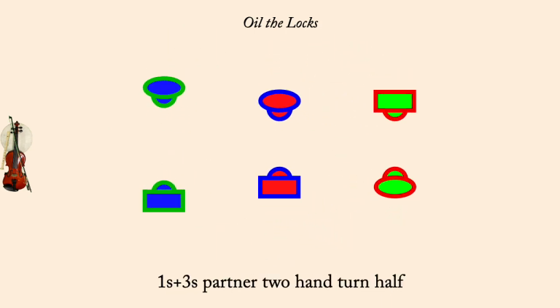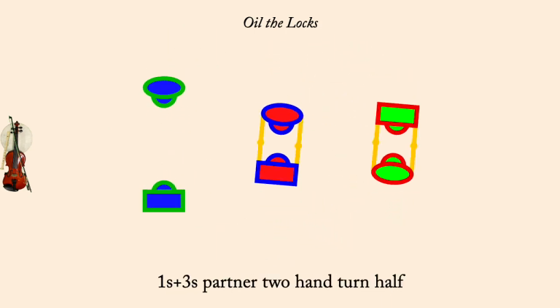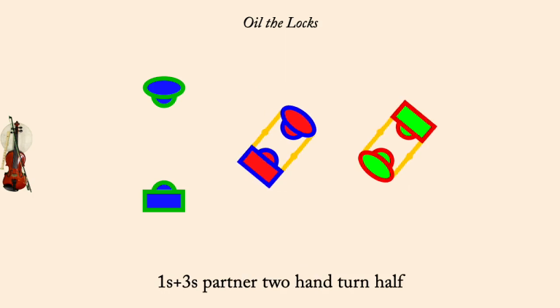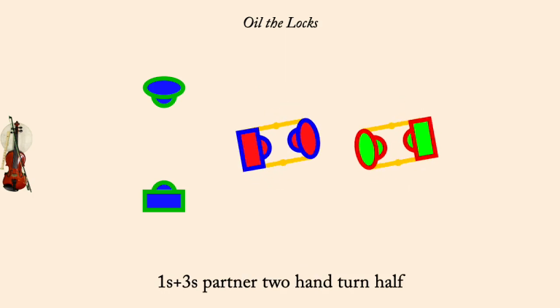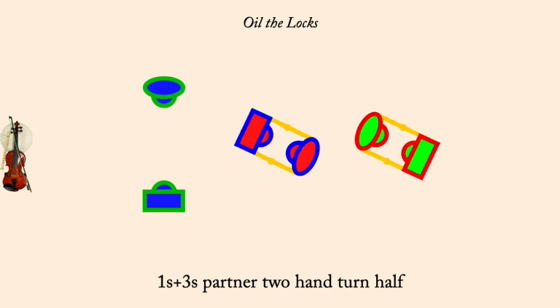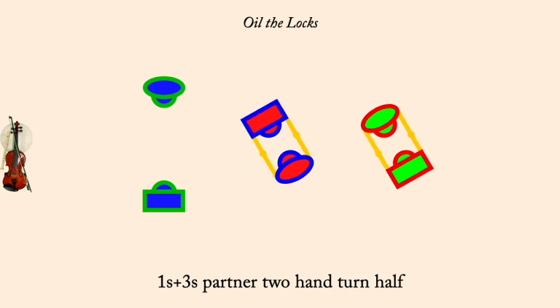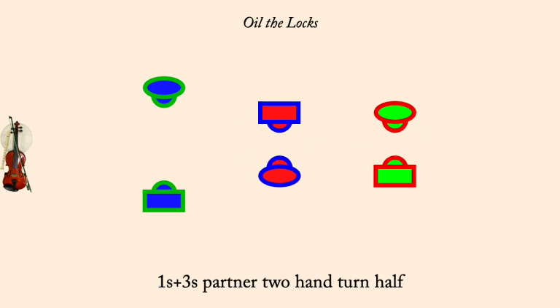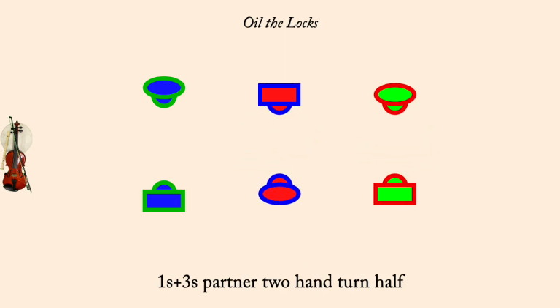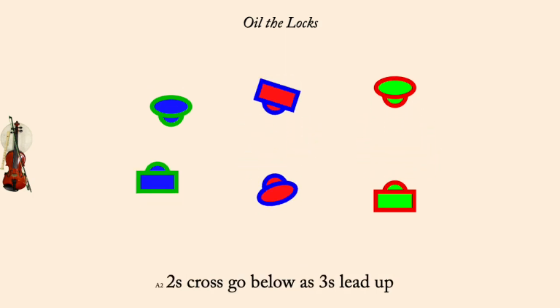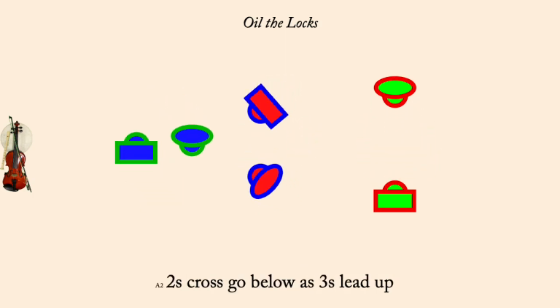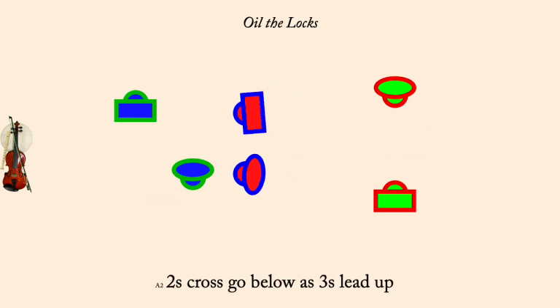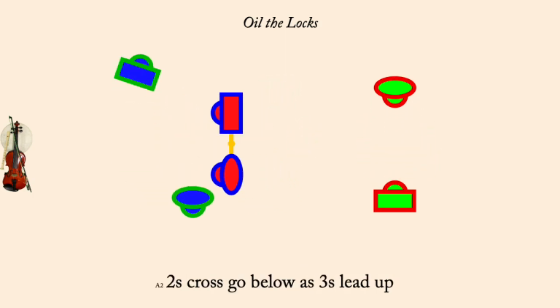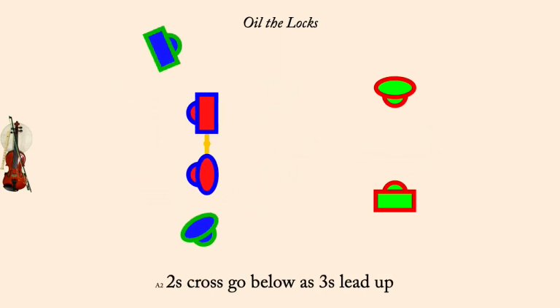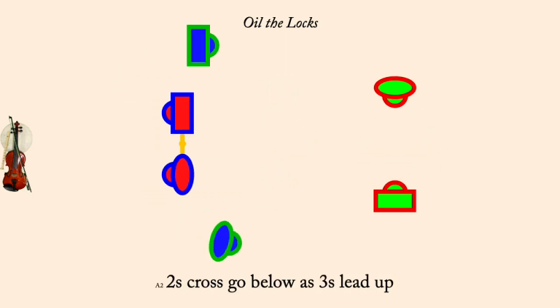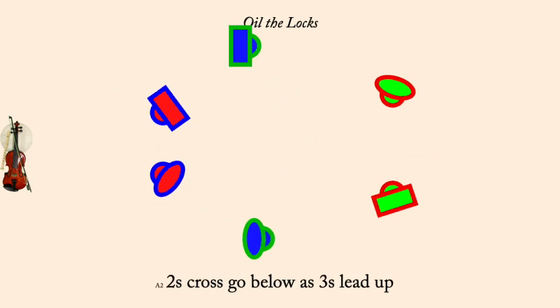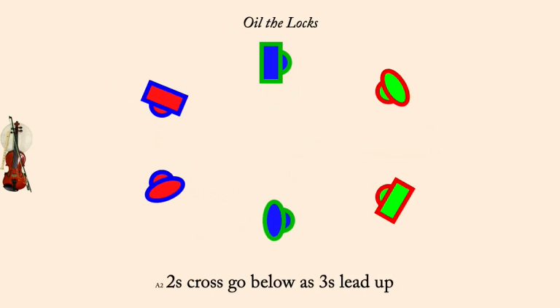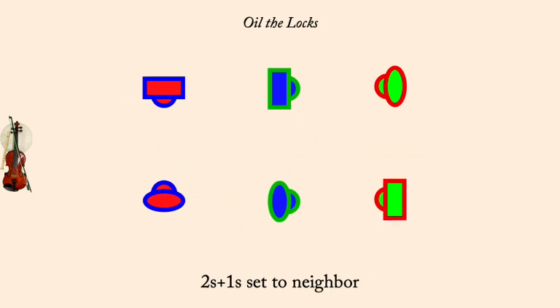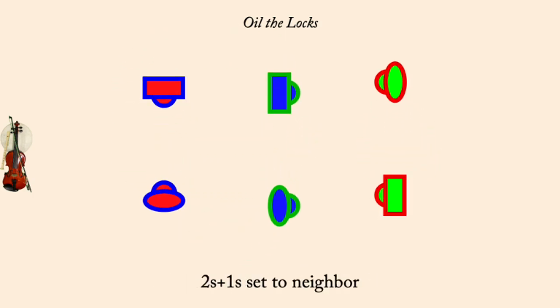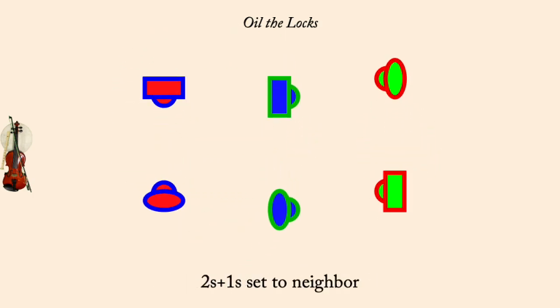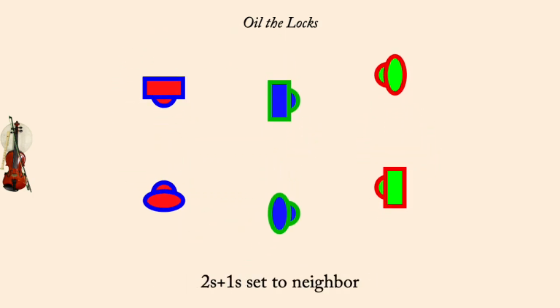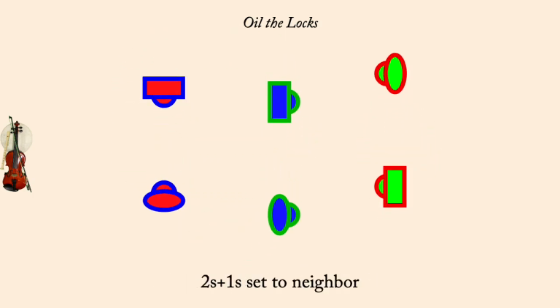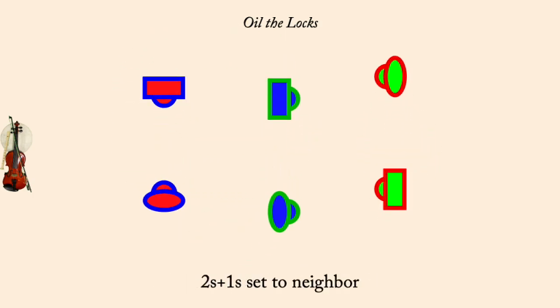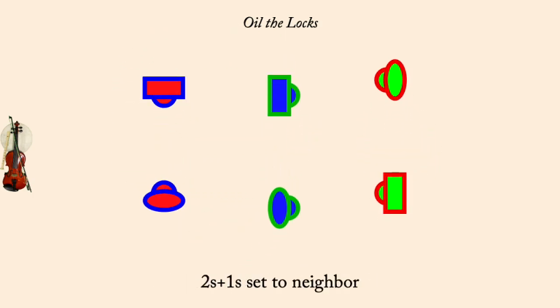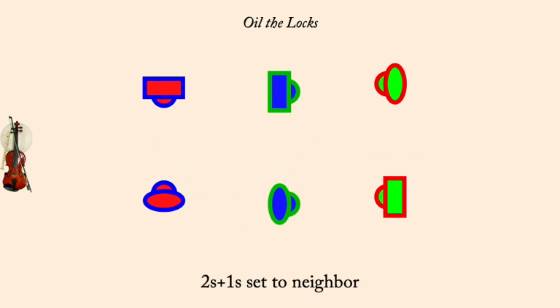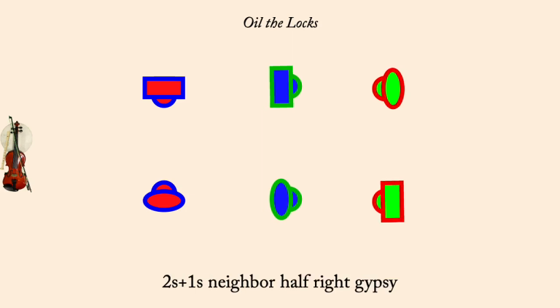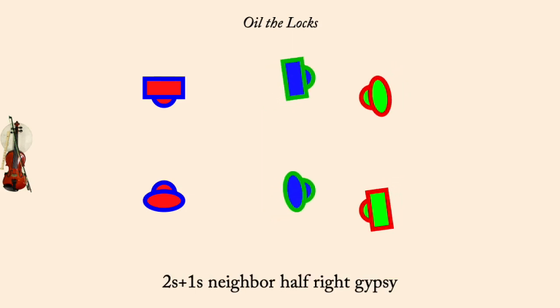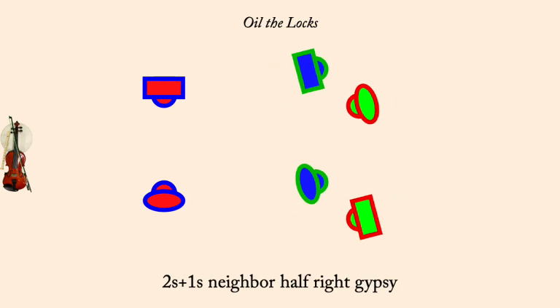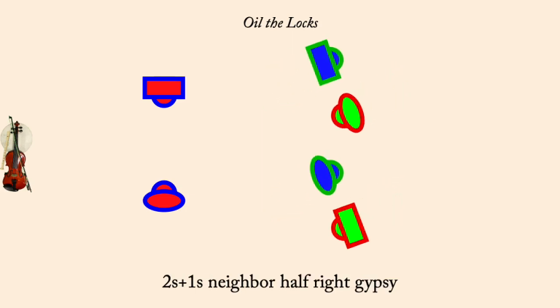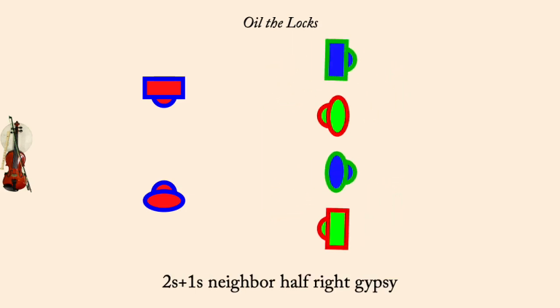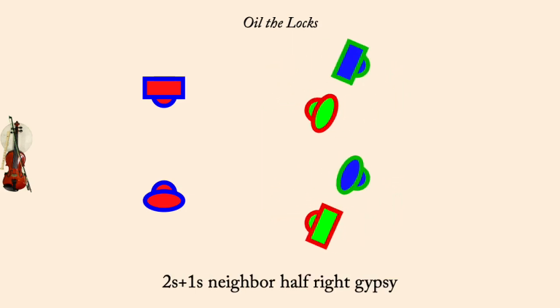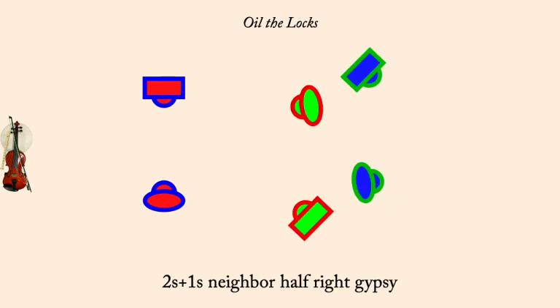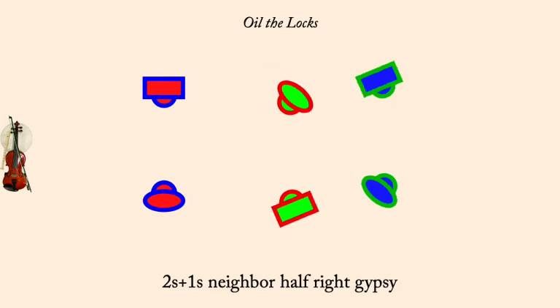Twos cross, go below, as threes lead up. Twos and ones, neighbor set. And right gypsy half. All partner two-hand turn, half.